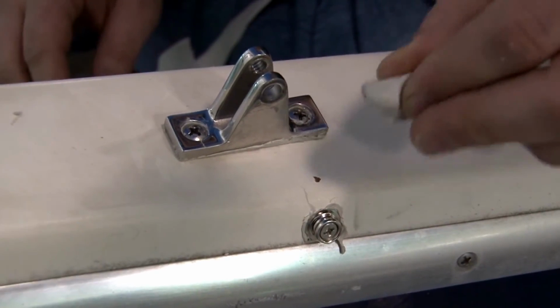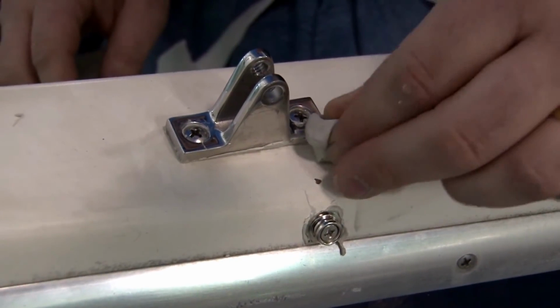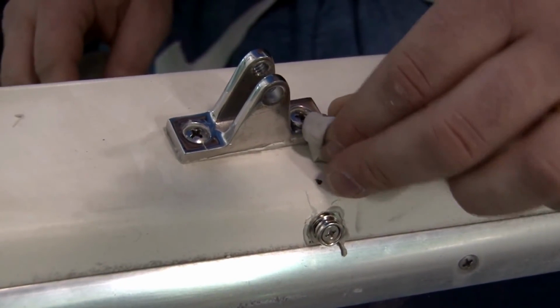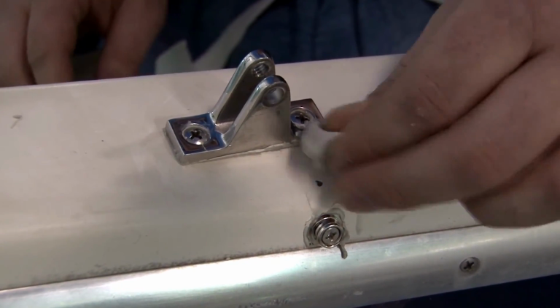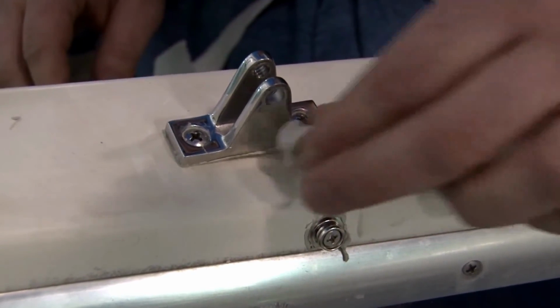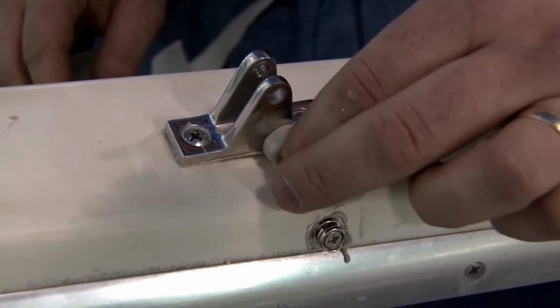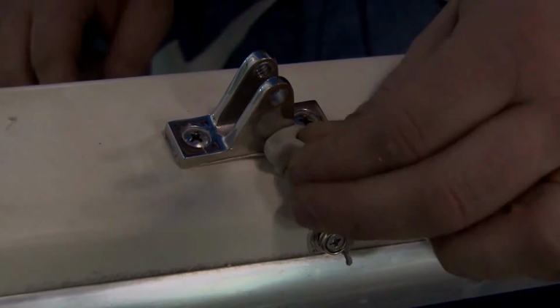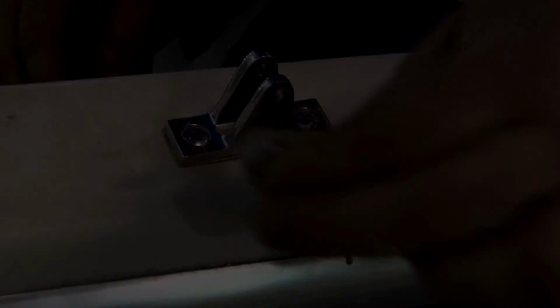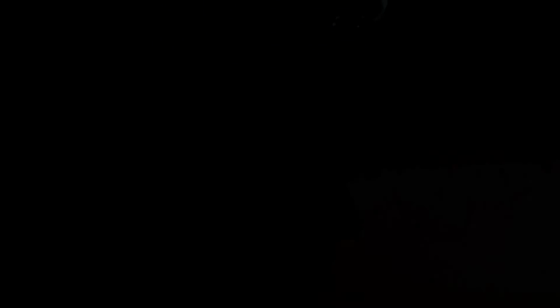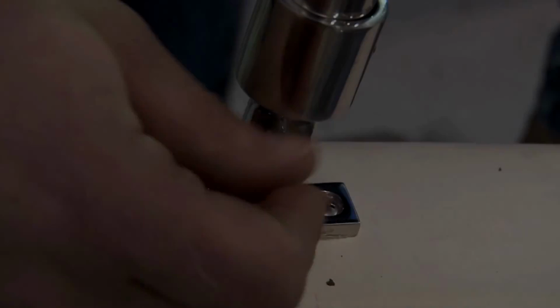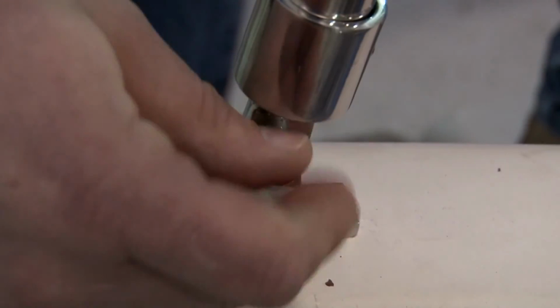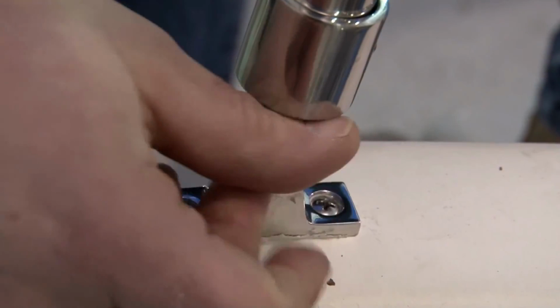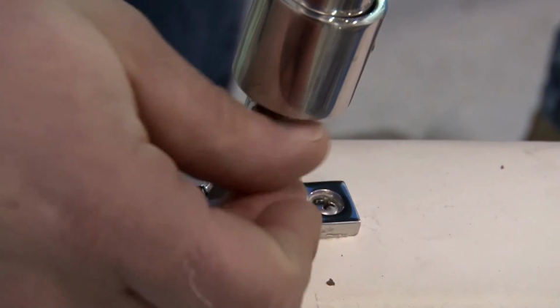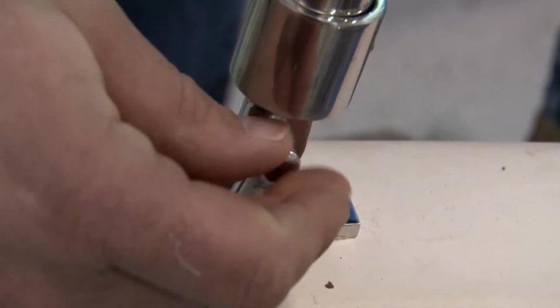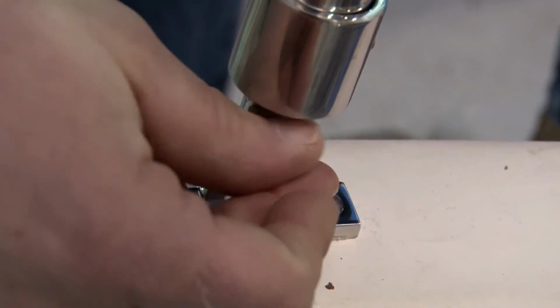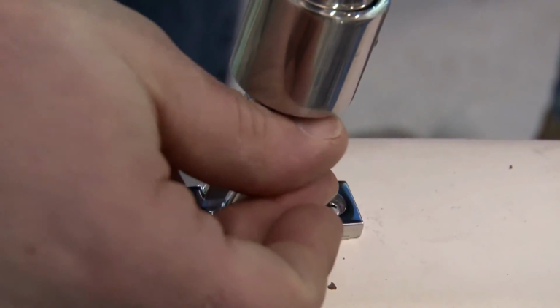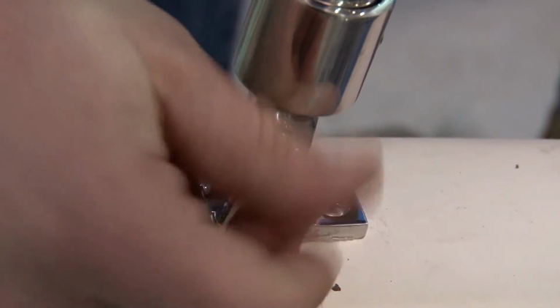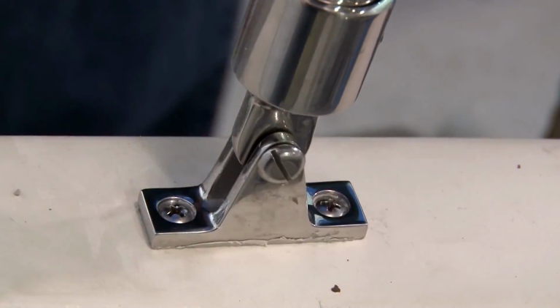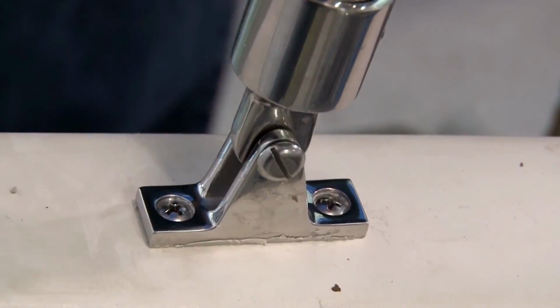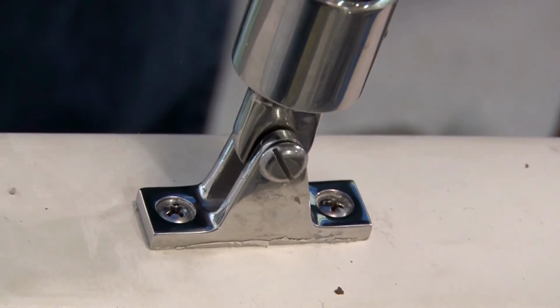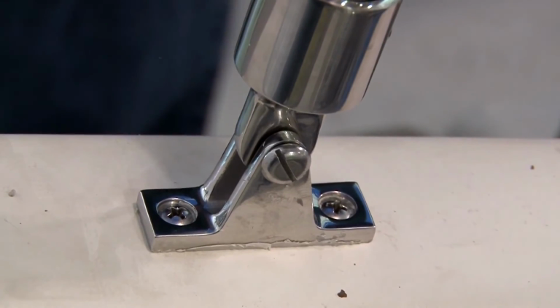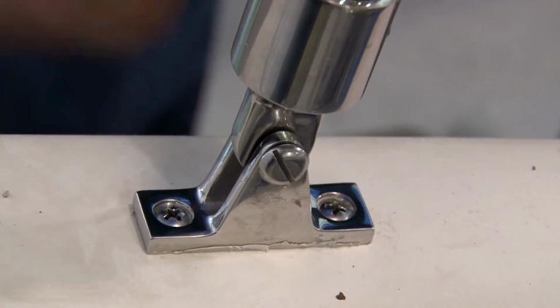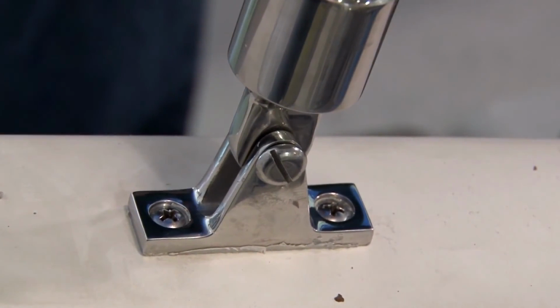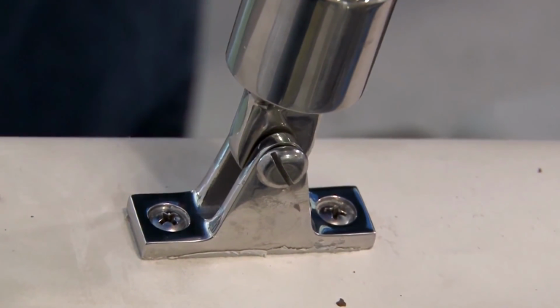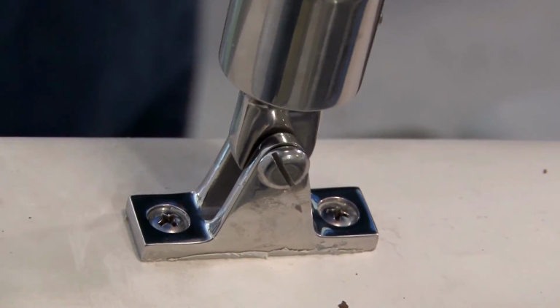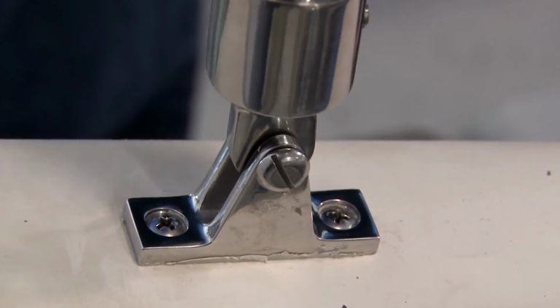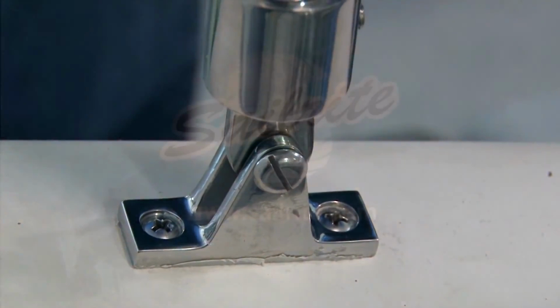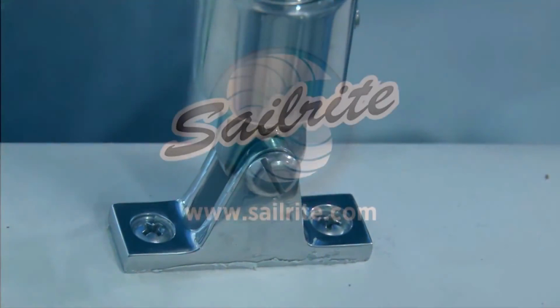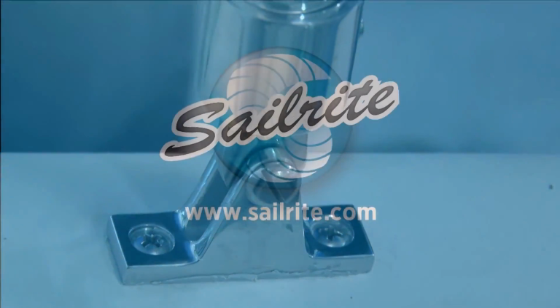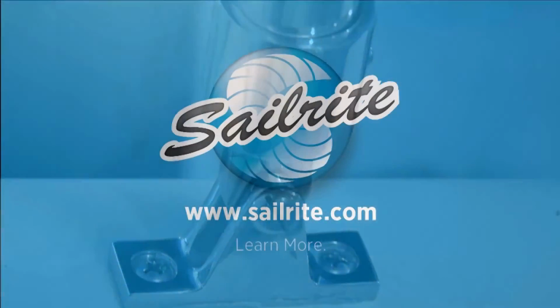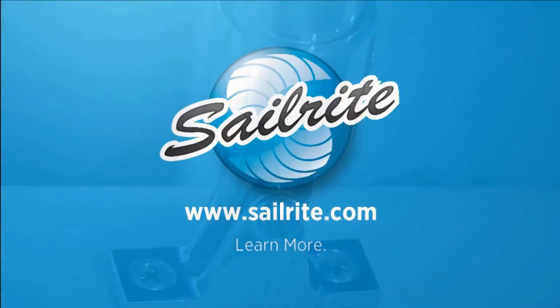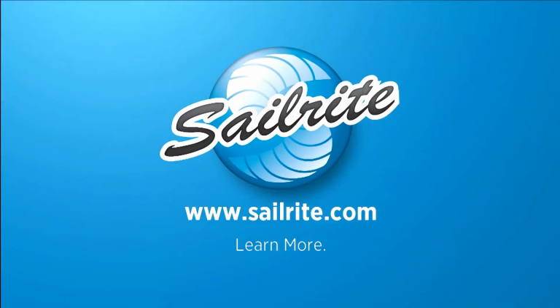It's your loyal patronage to Sailrite that makes these free videos available. Thanks for your support.